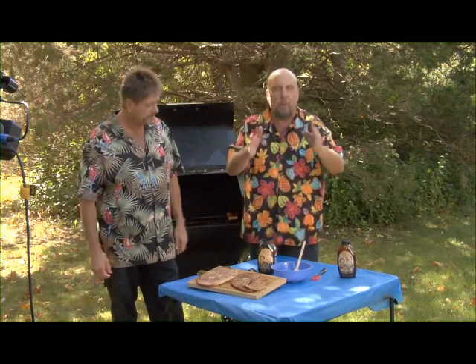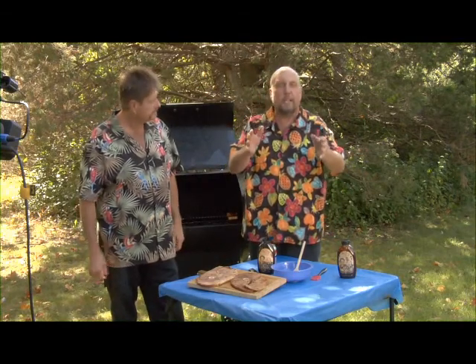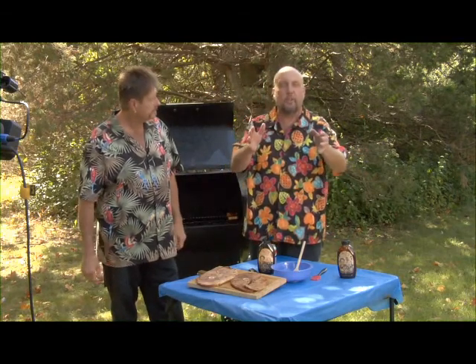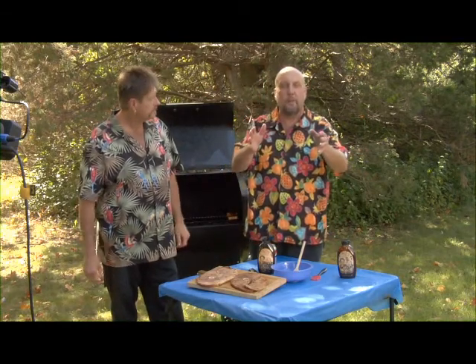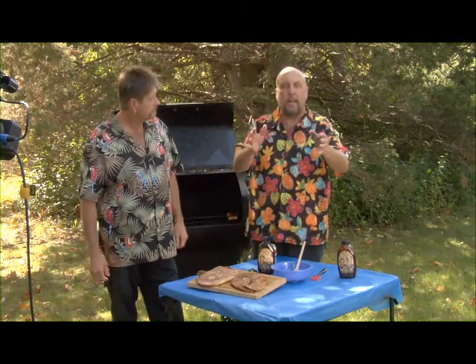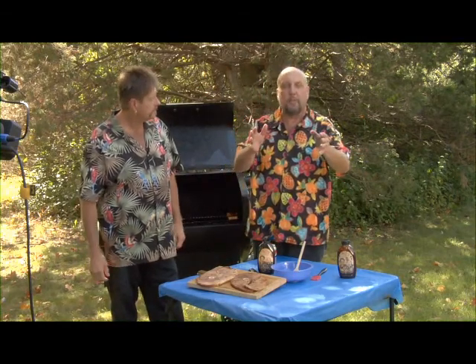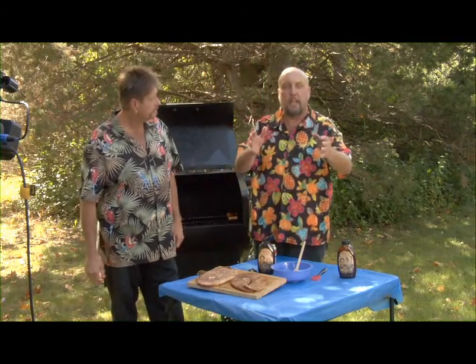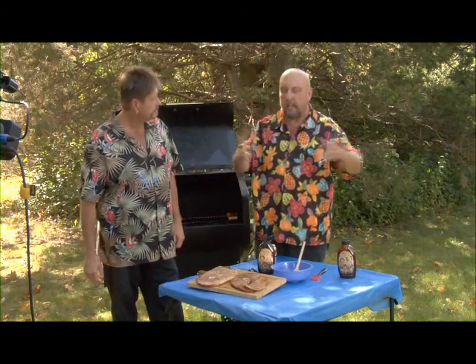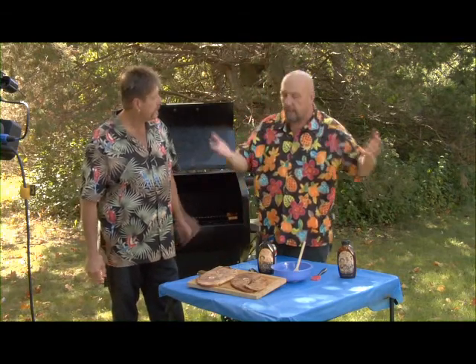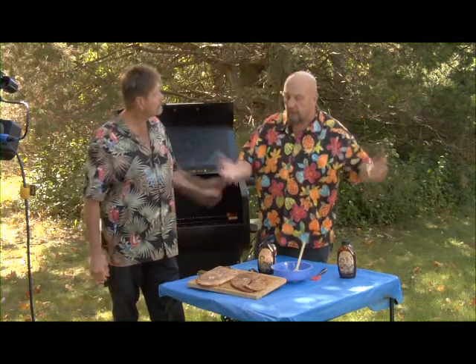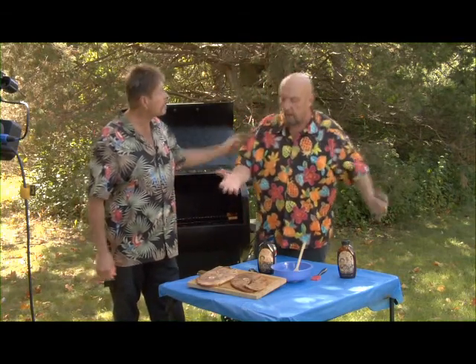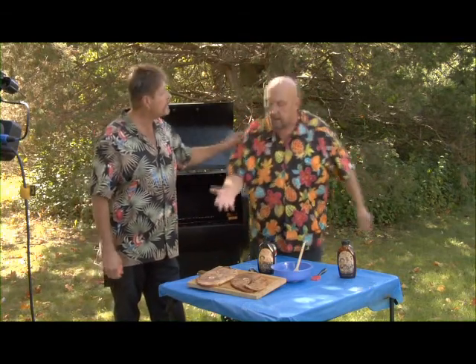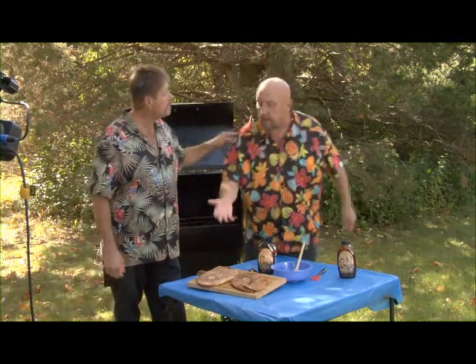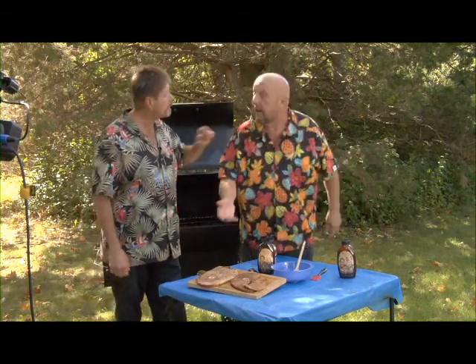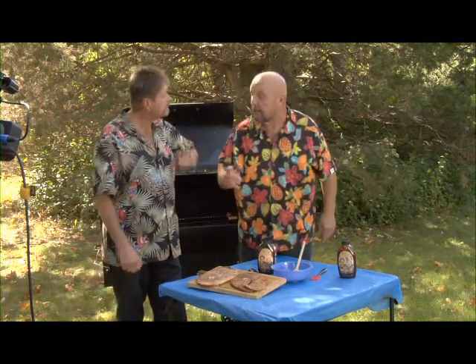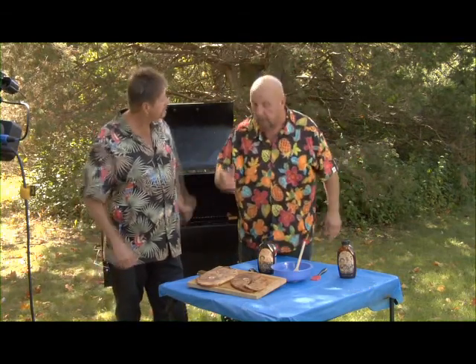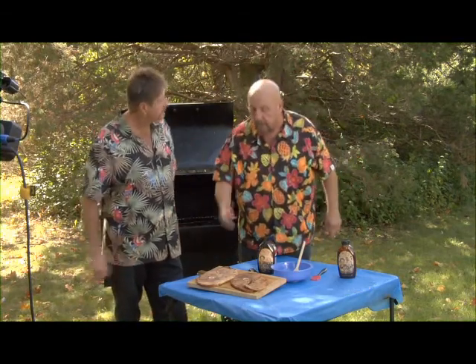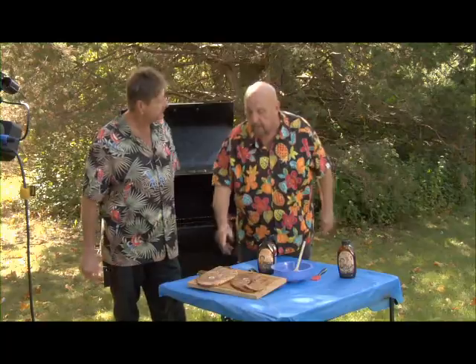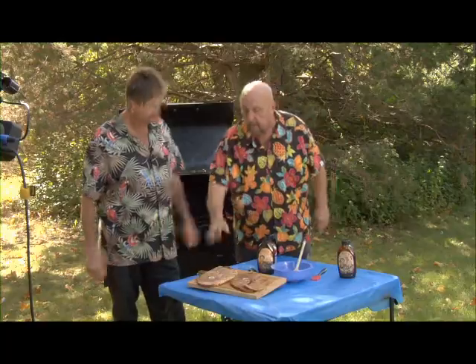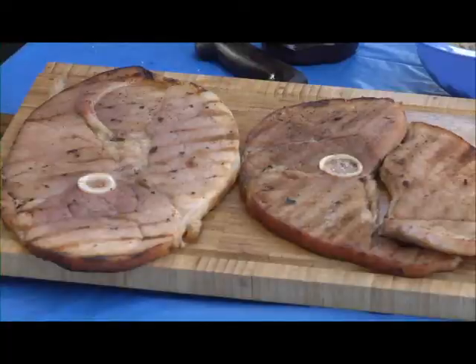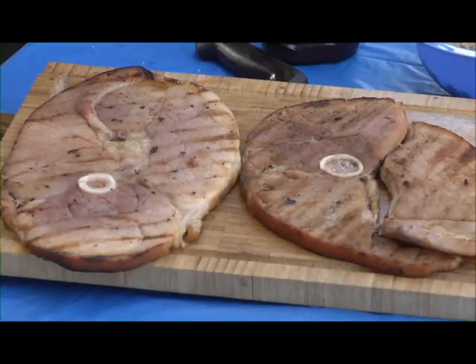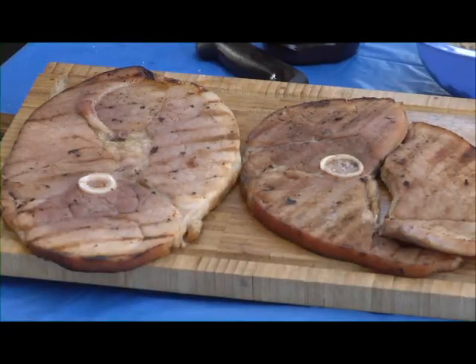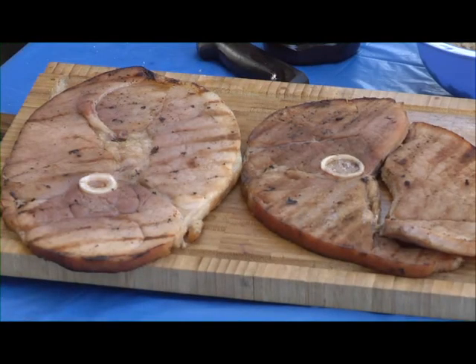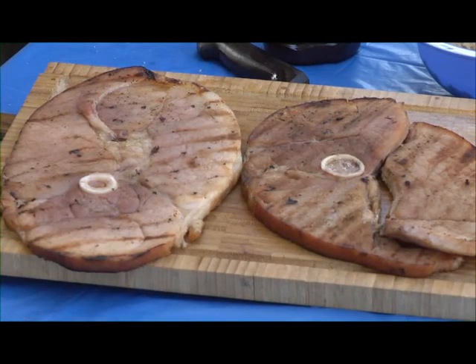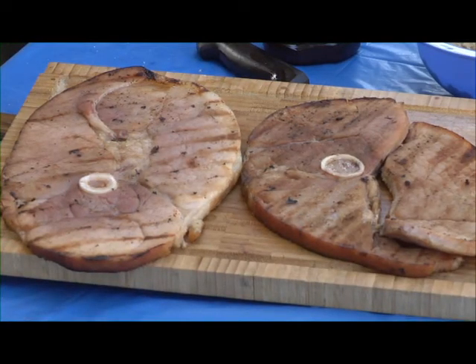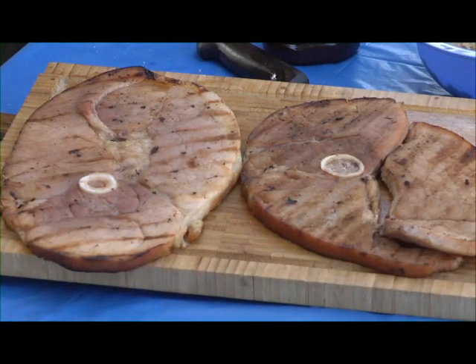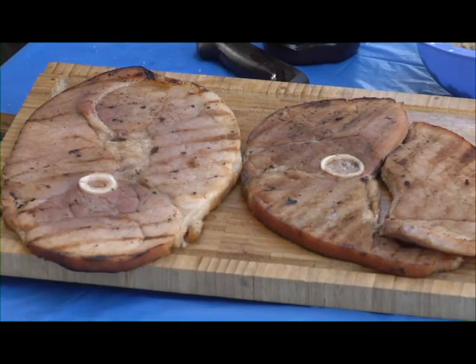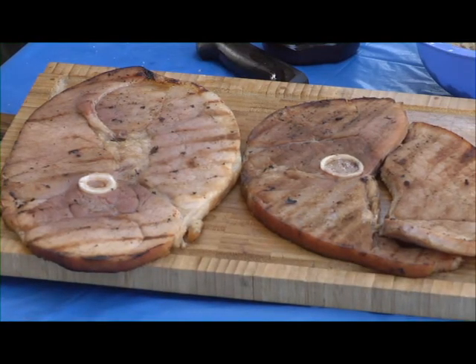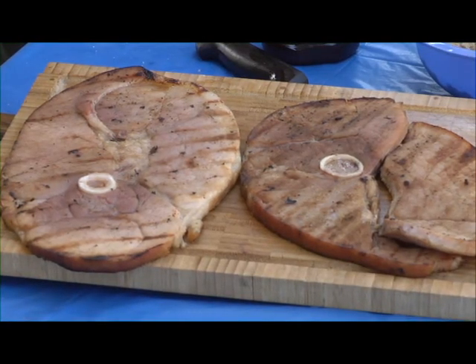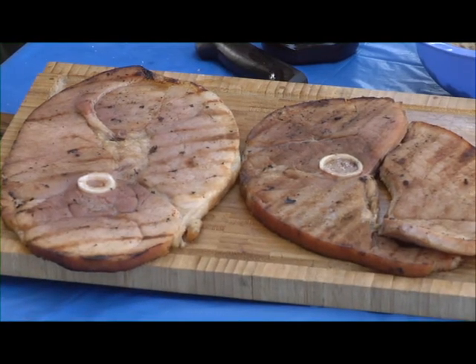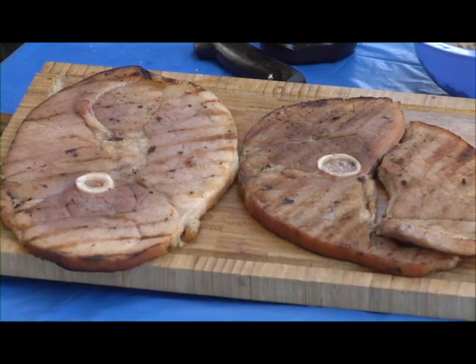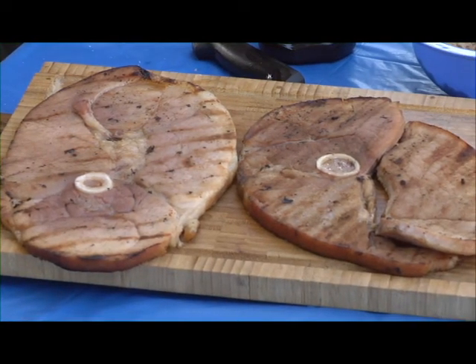No way you can screw up a ham steak — it's already pre-cooked. Just grill it maybe six or seven minutes on each side.